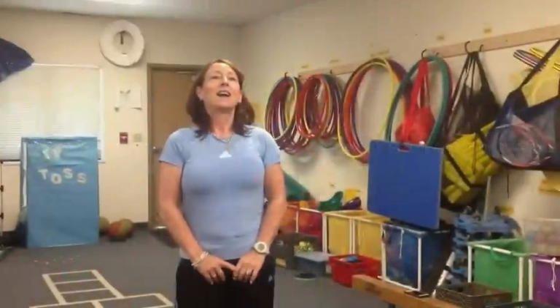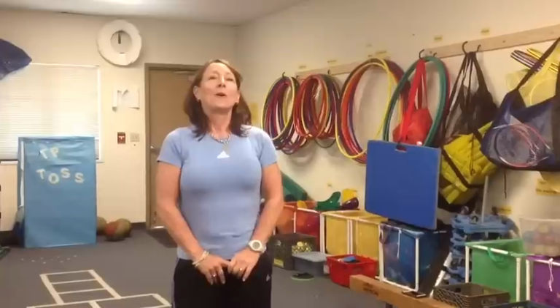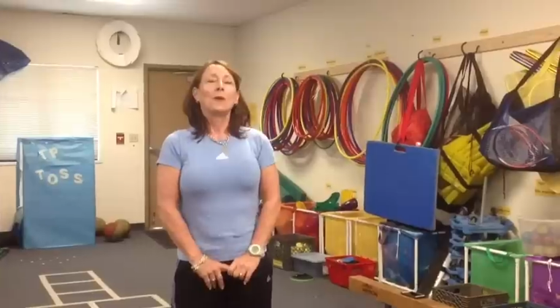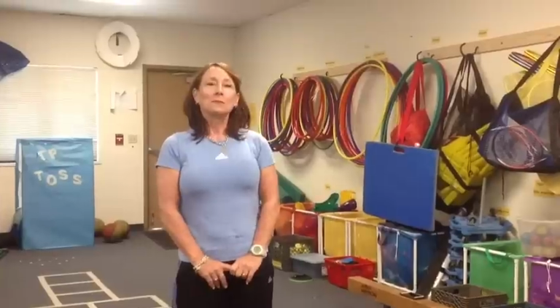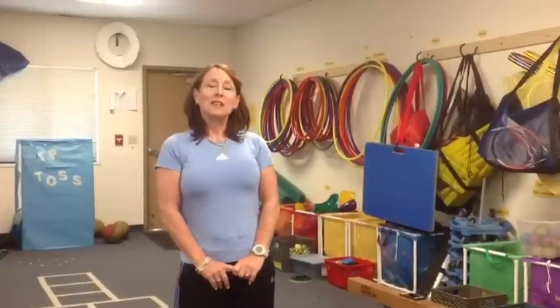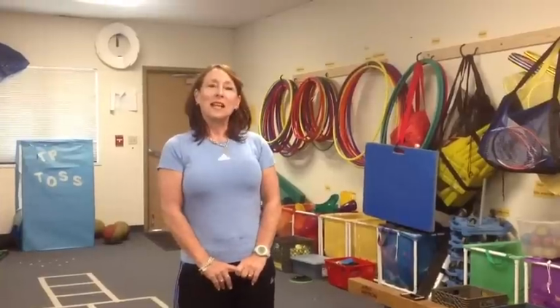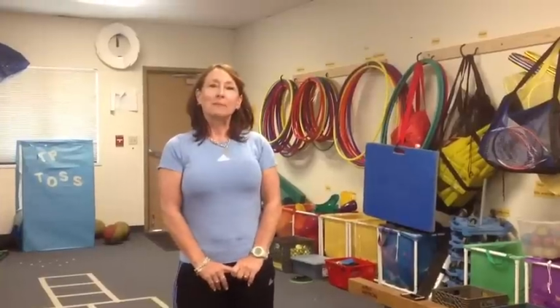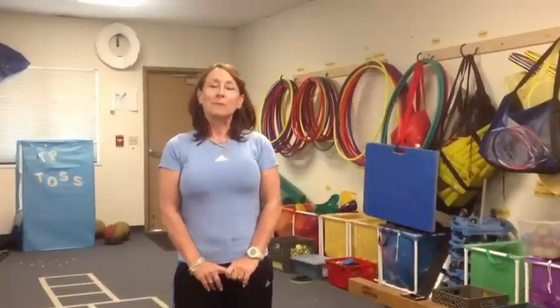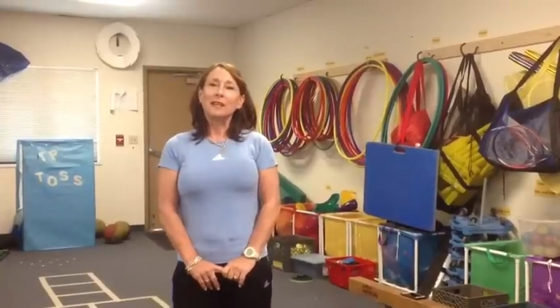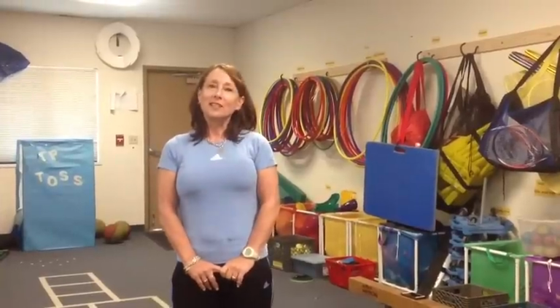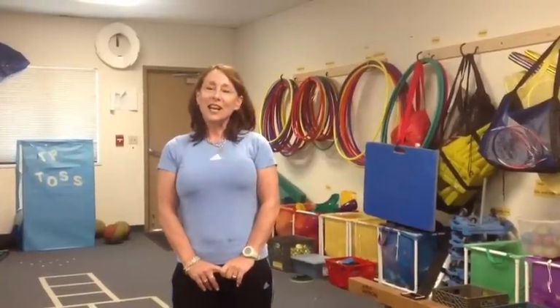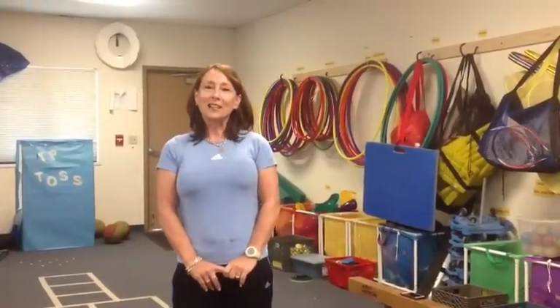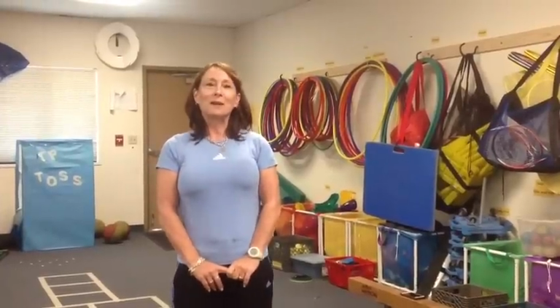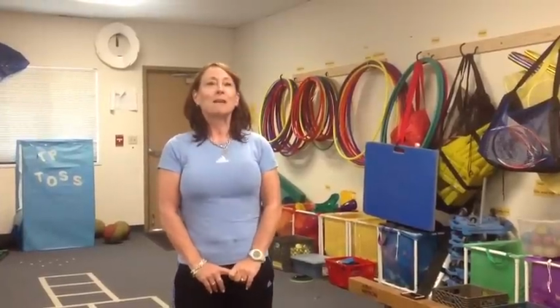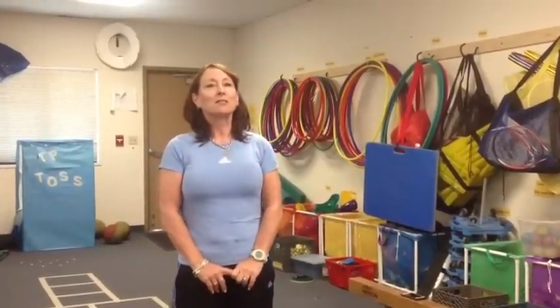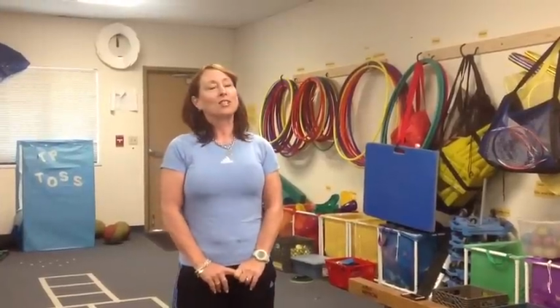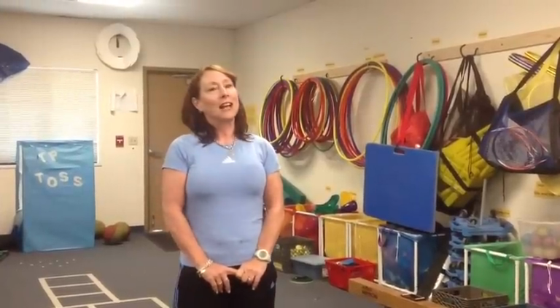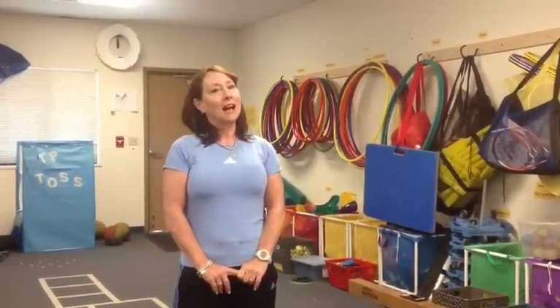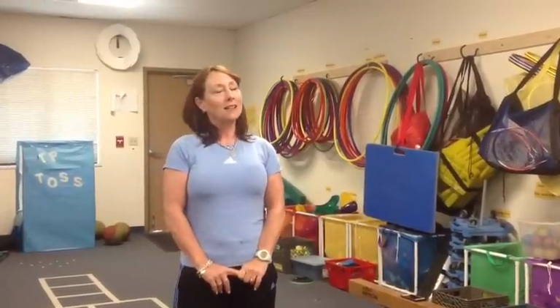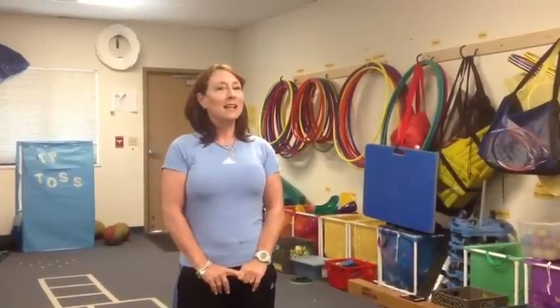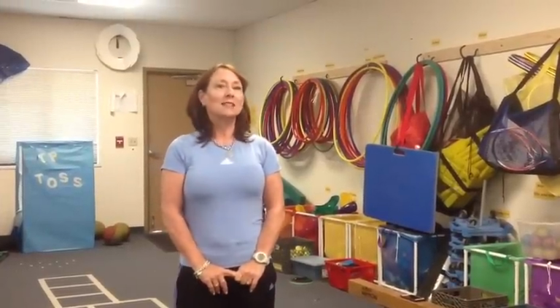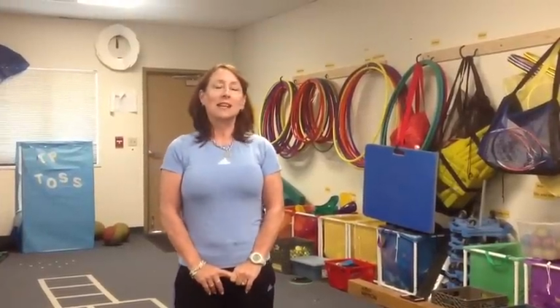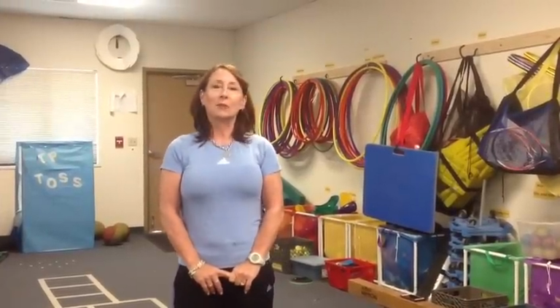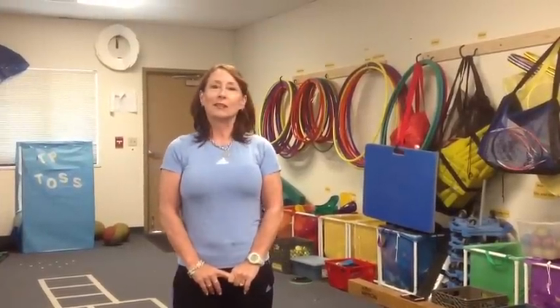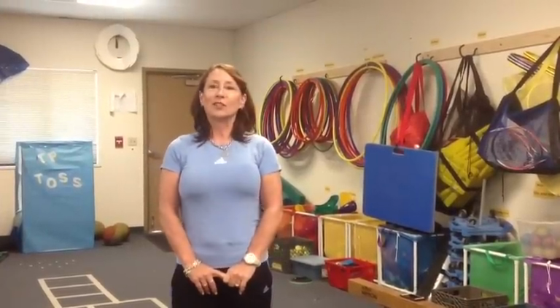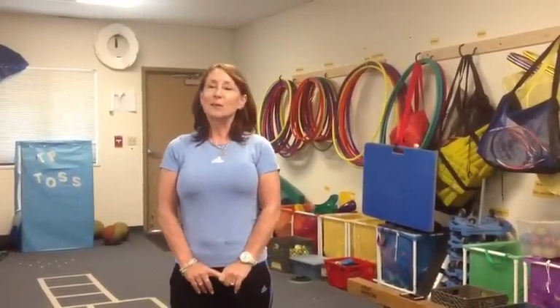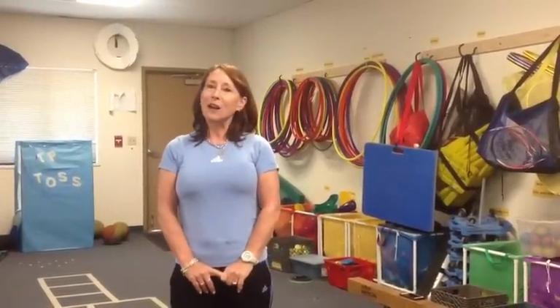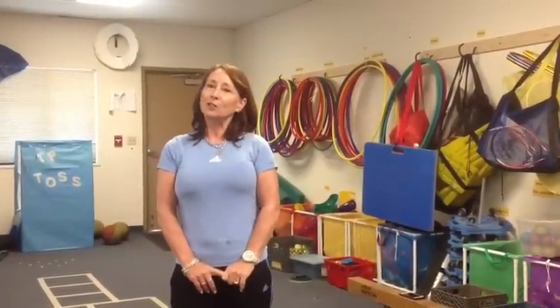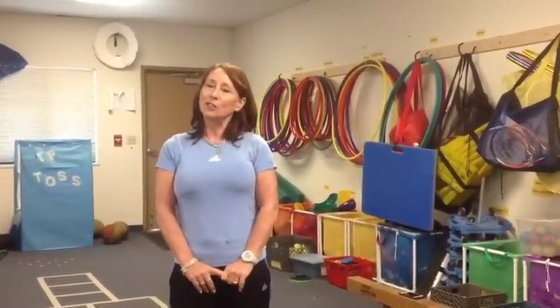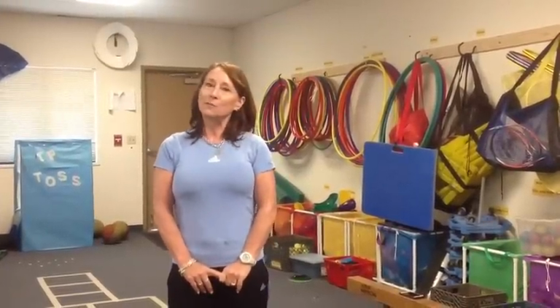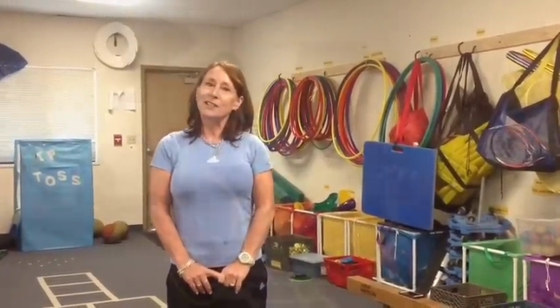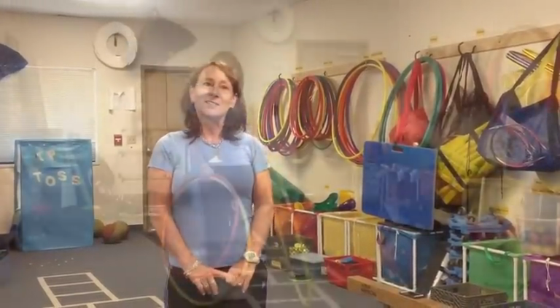Welcome to the Adapted PE Channel. My name is Gina Allen and today we're going to learn about hula hoop skills.